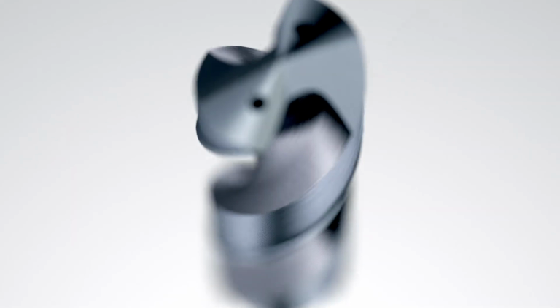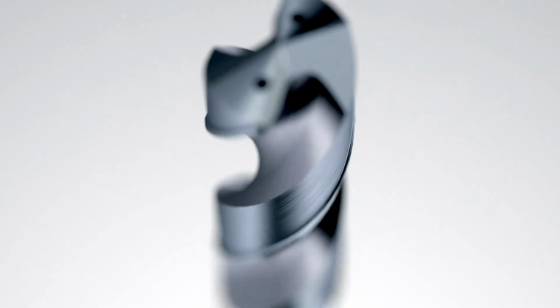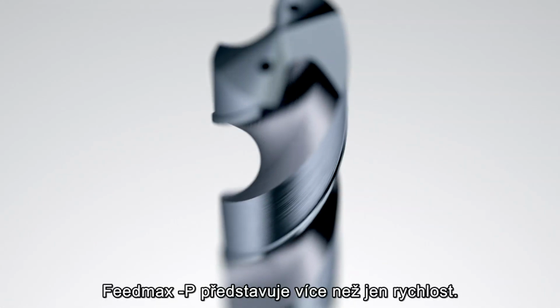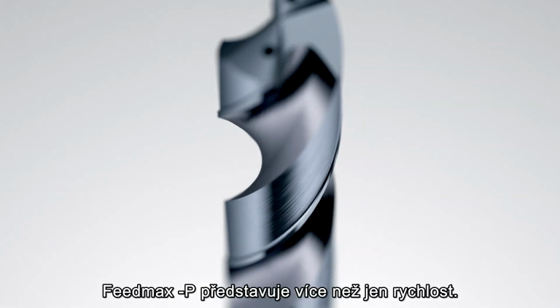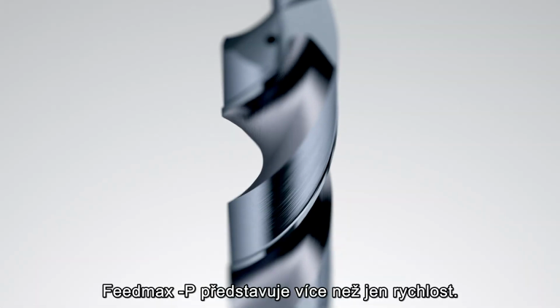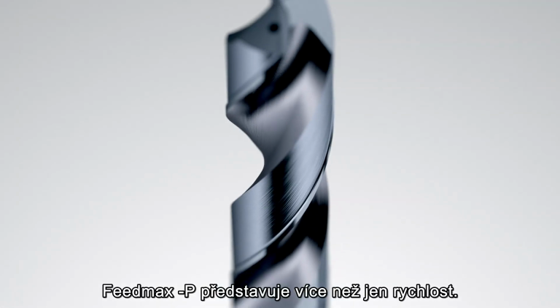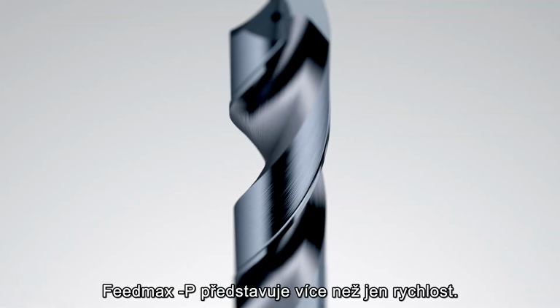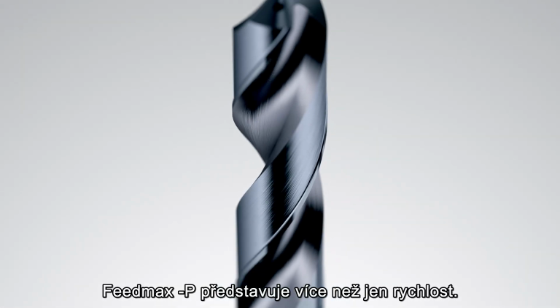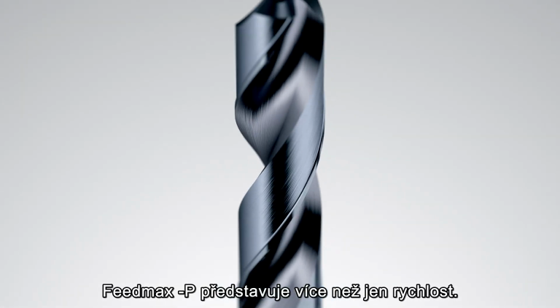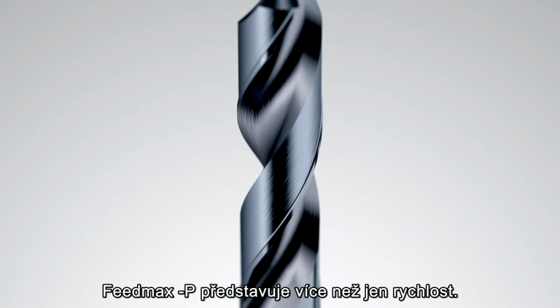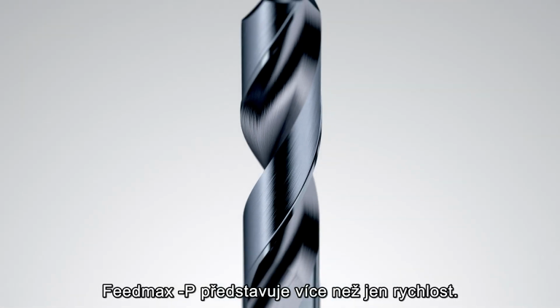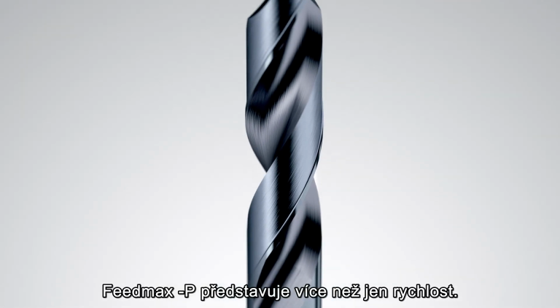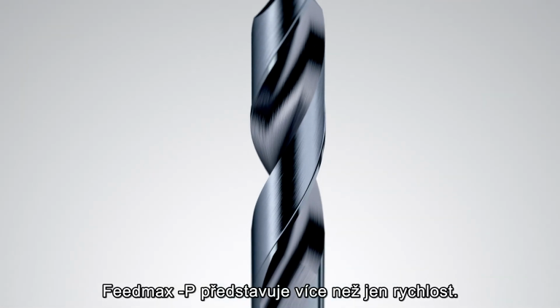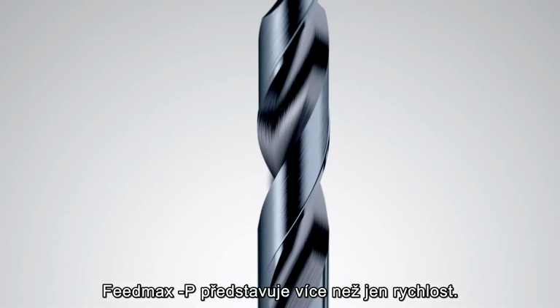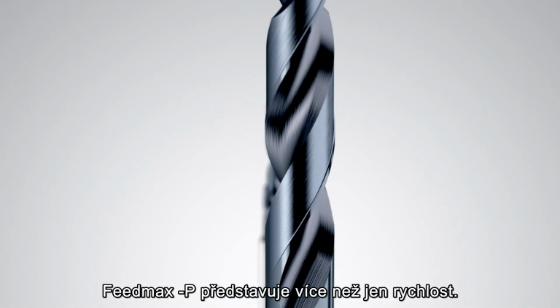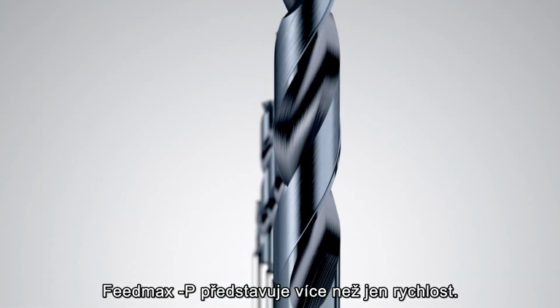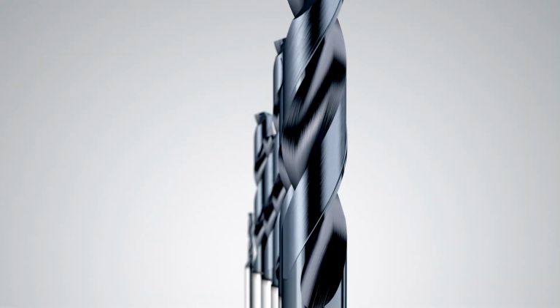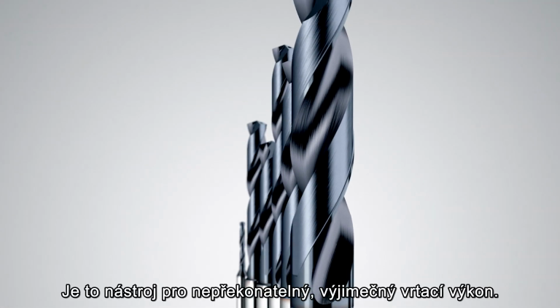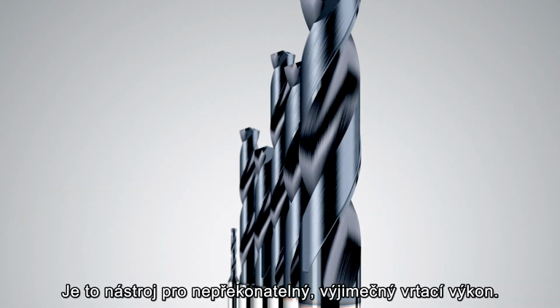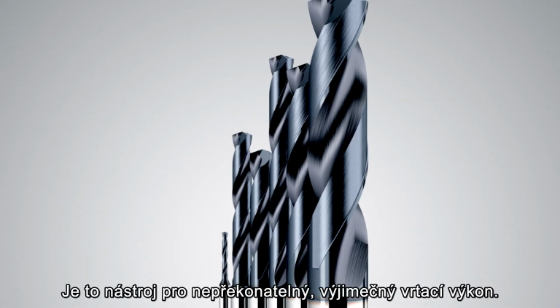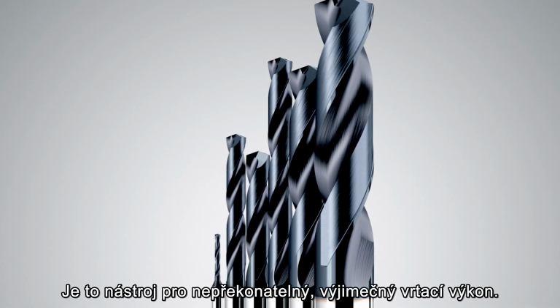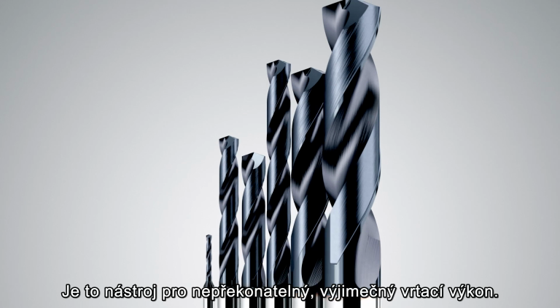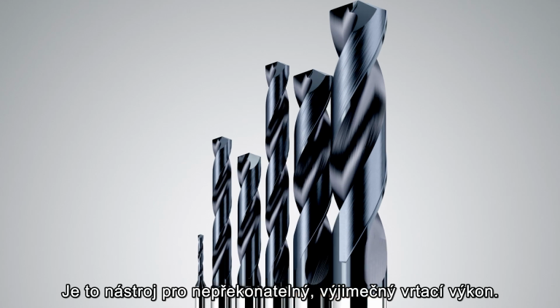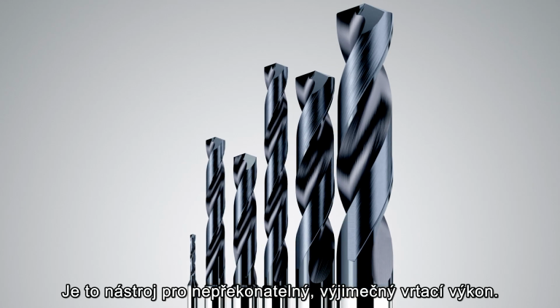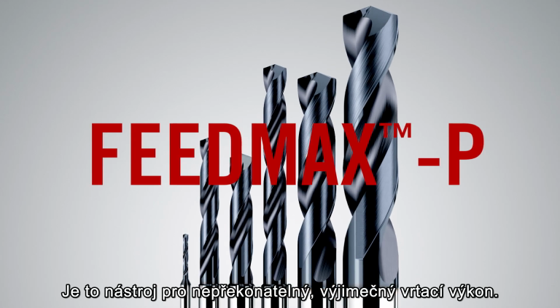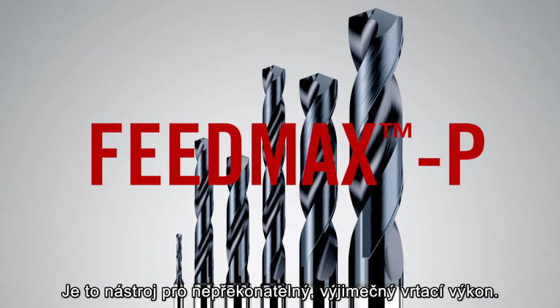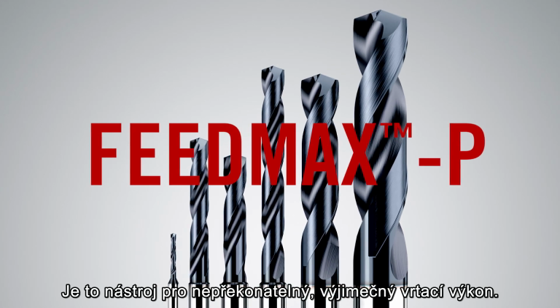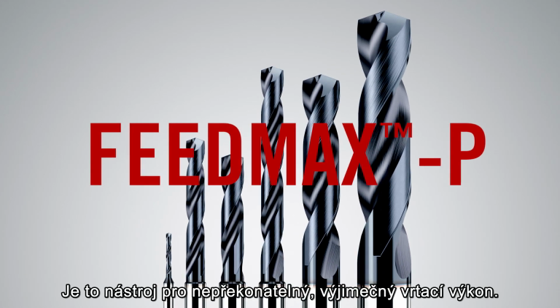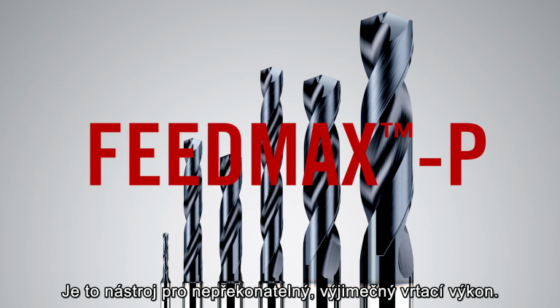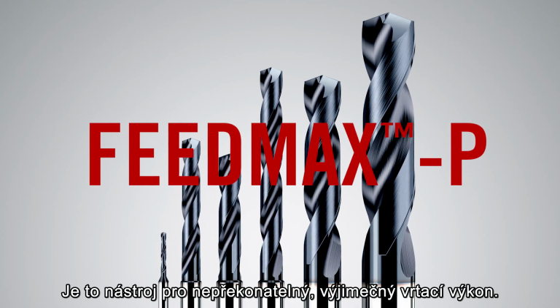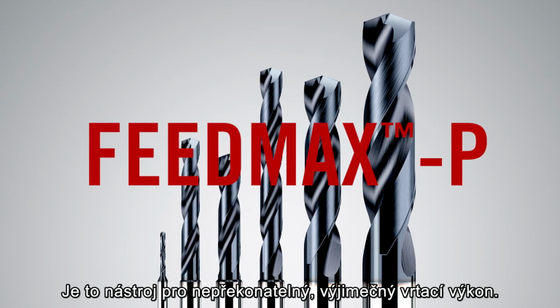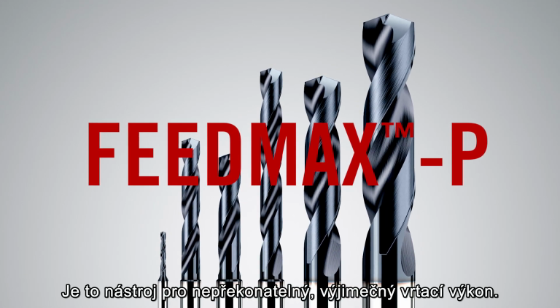Feedmax P is more than speed. It's an unsurpassed and exceptional drilling performance.